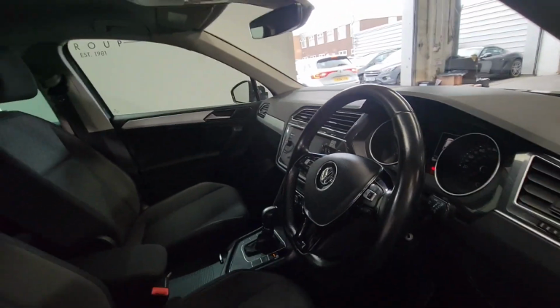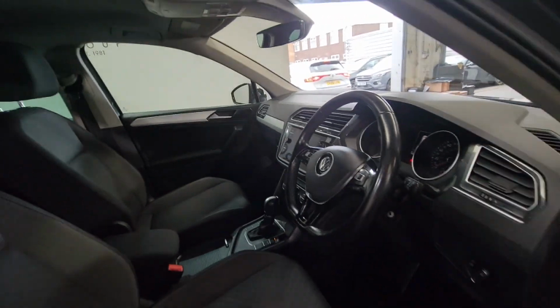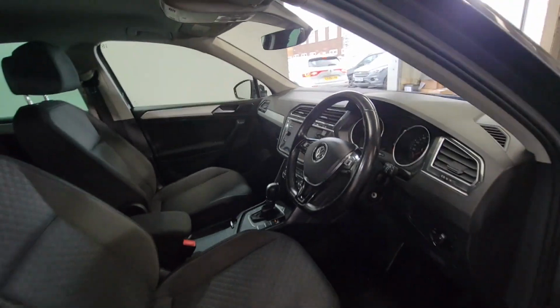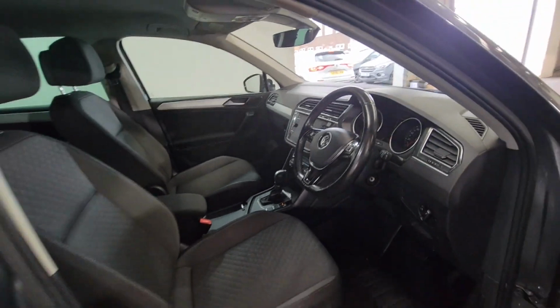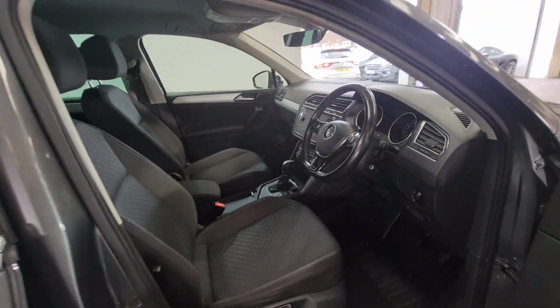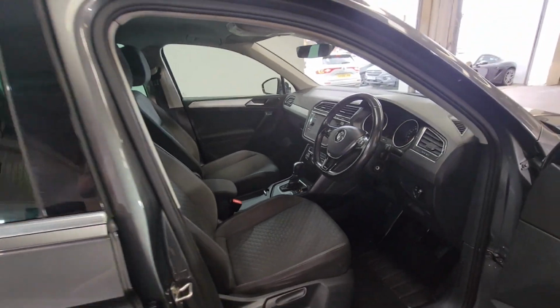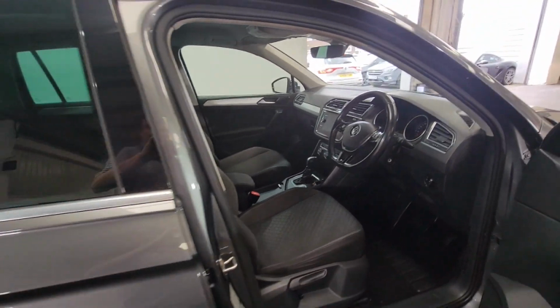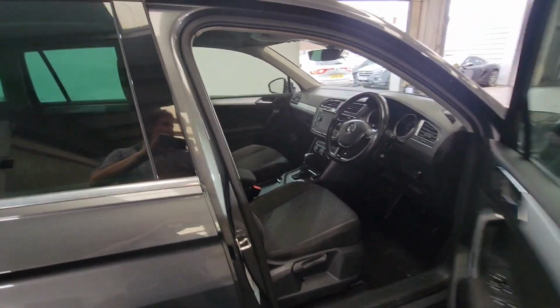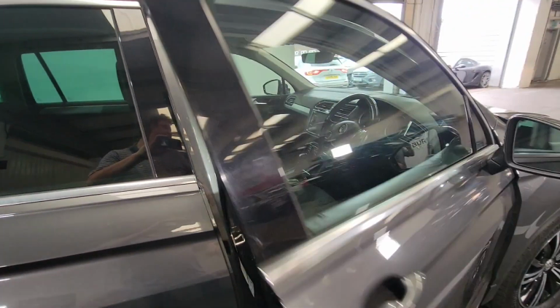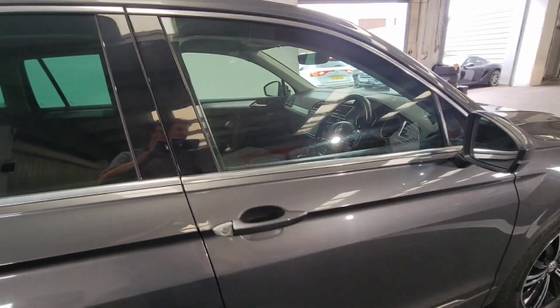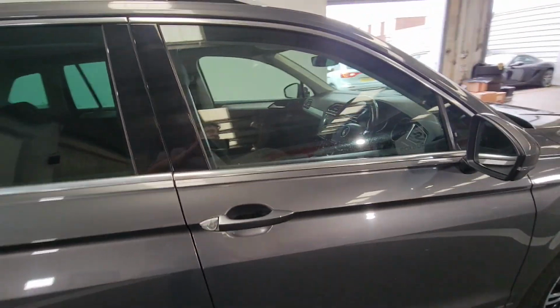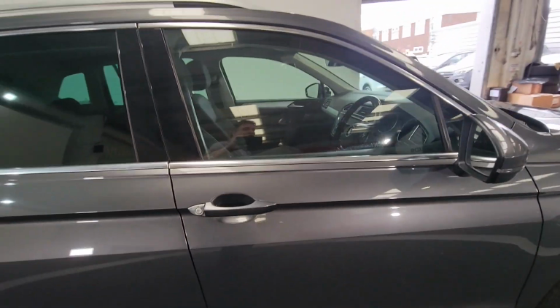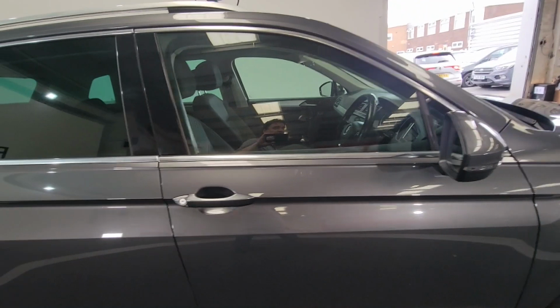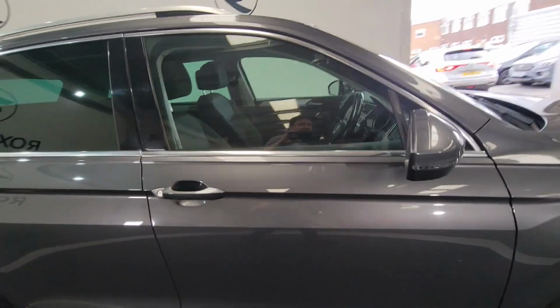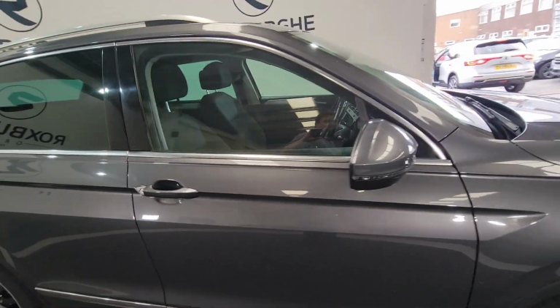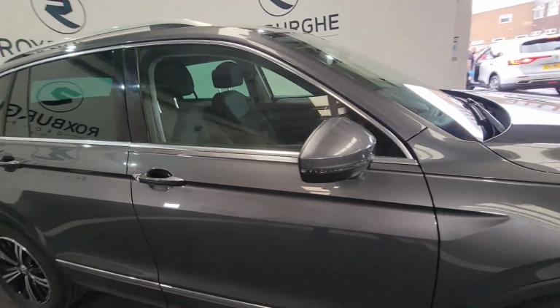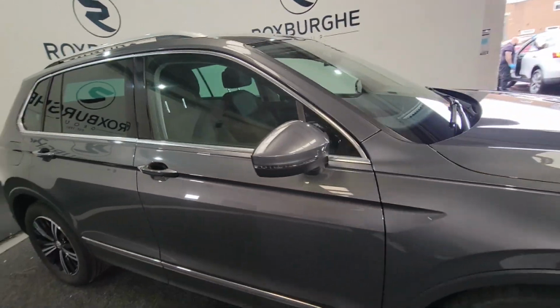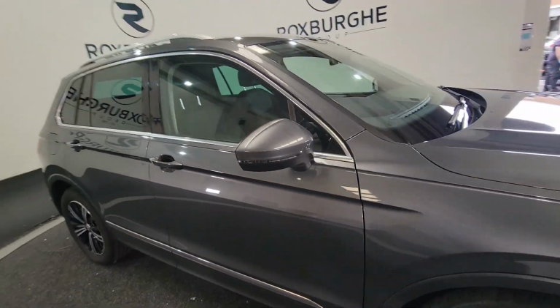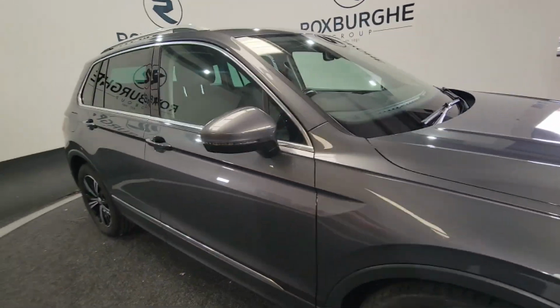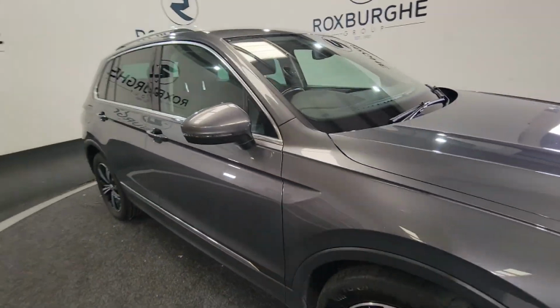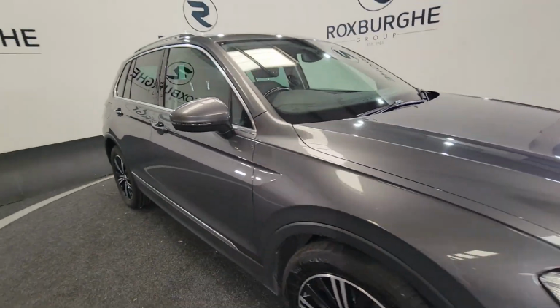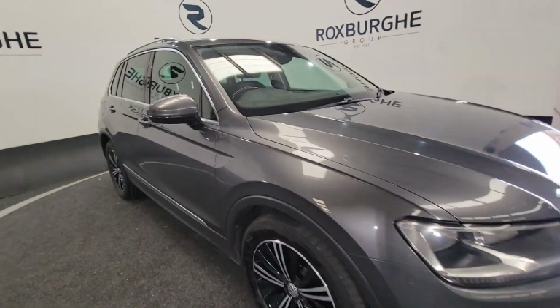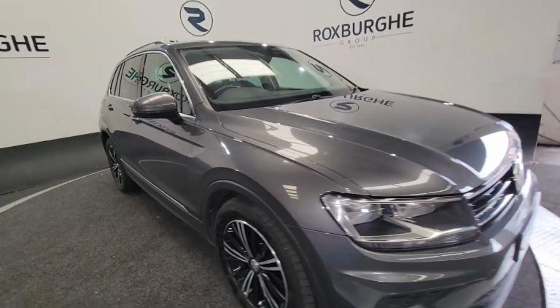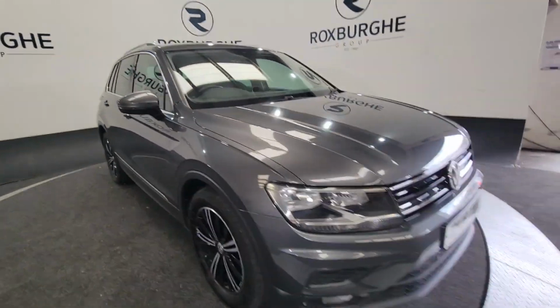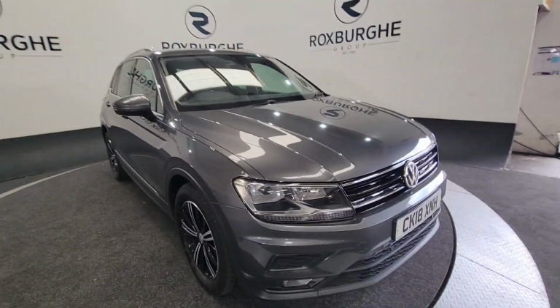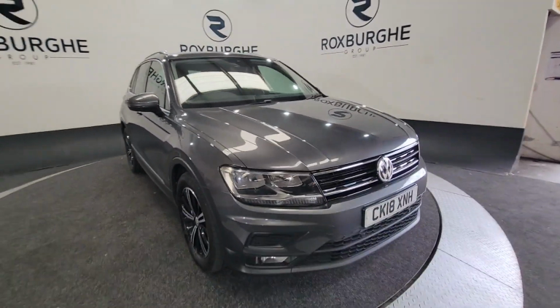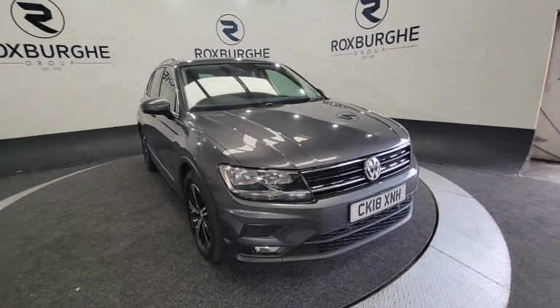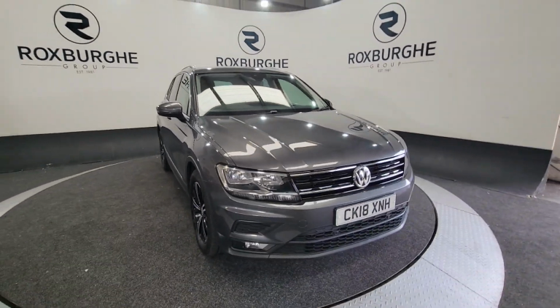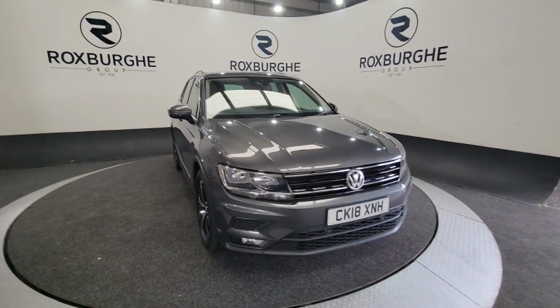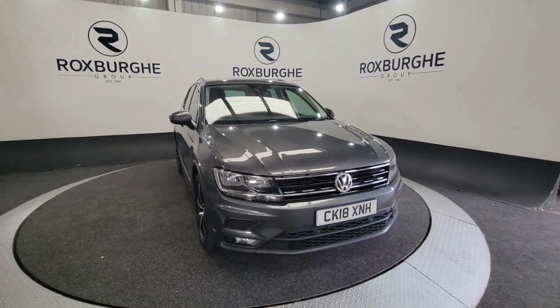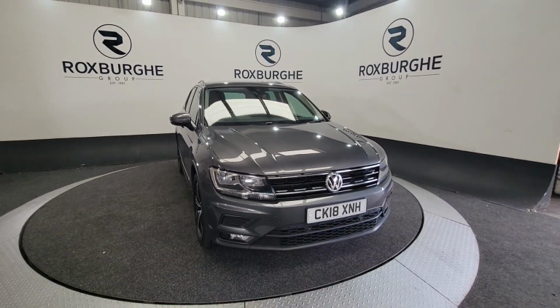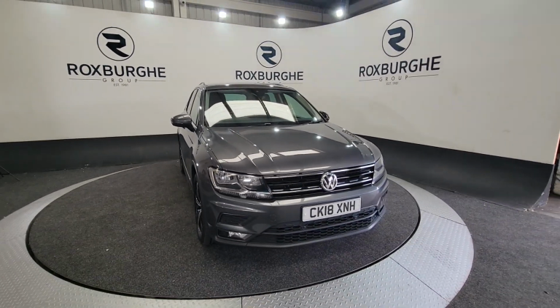If you'd like any more information about this vehicle or any of our vehicles here at Roxburgh, you can always visit our website or just give us a call today.